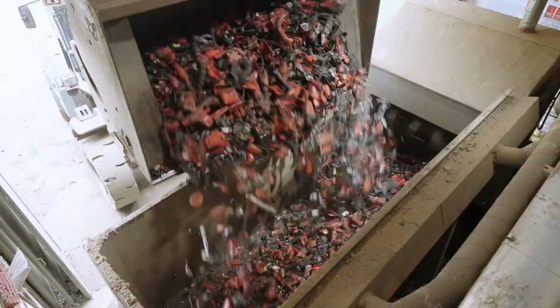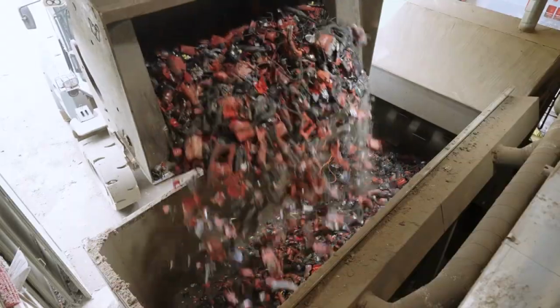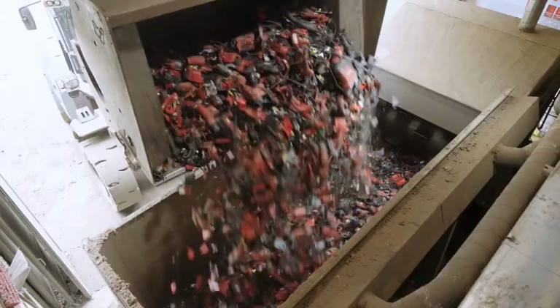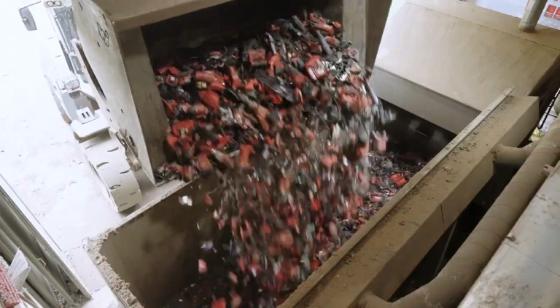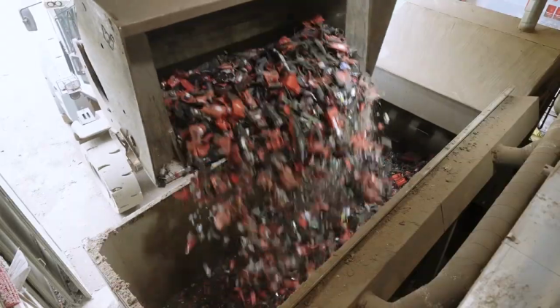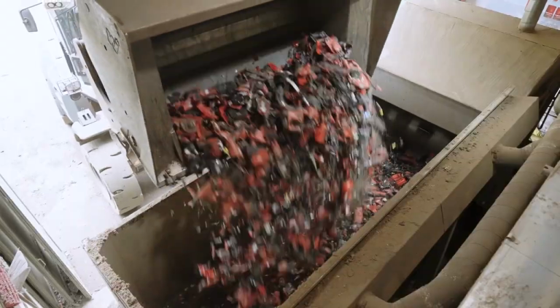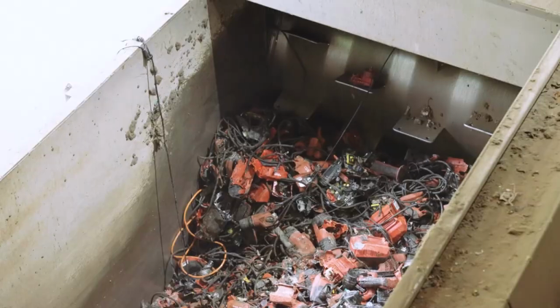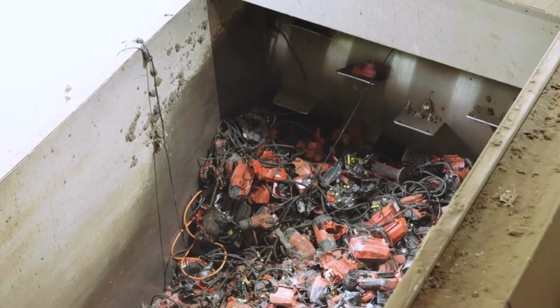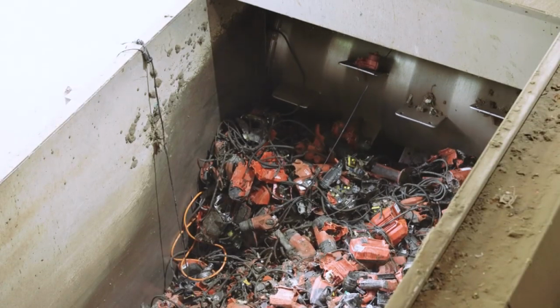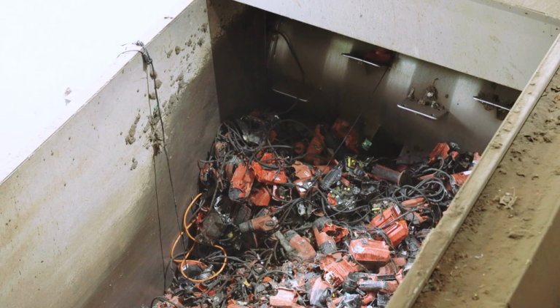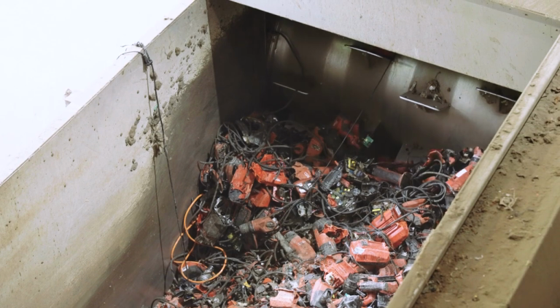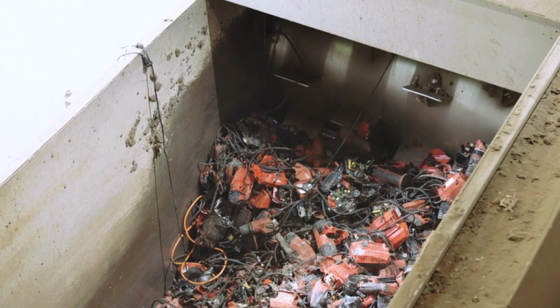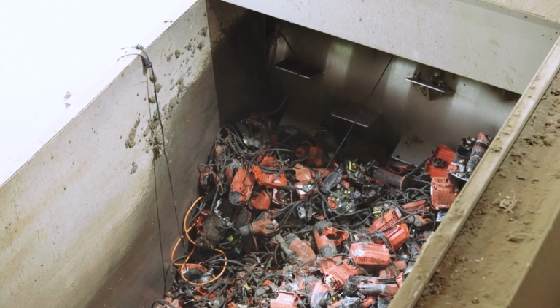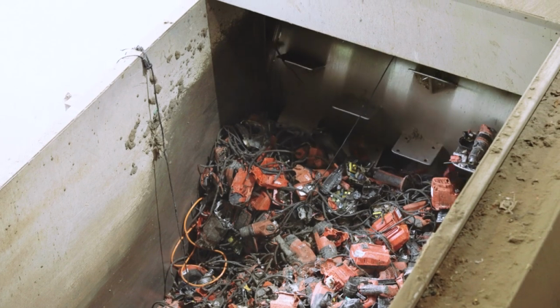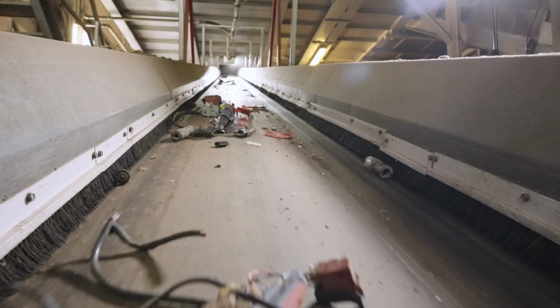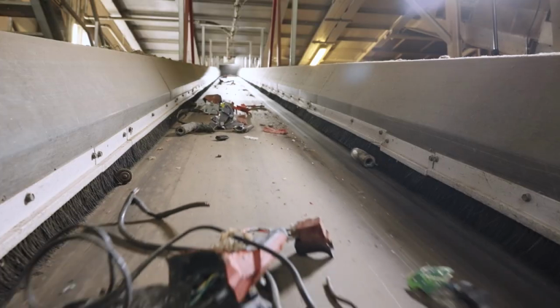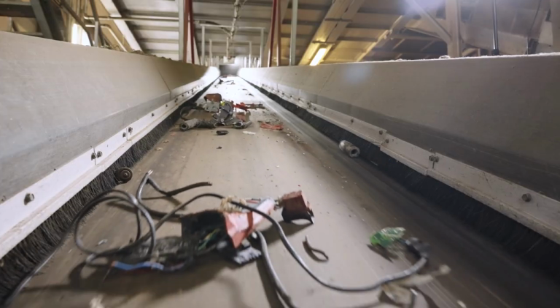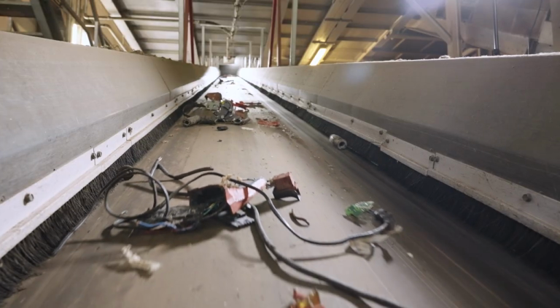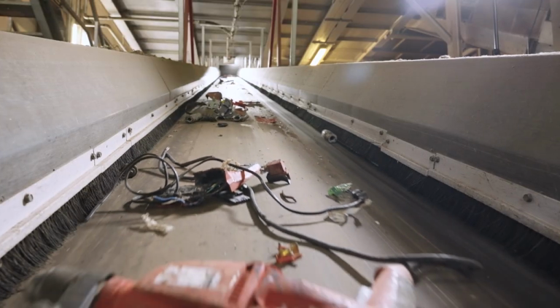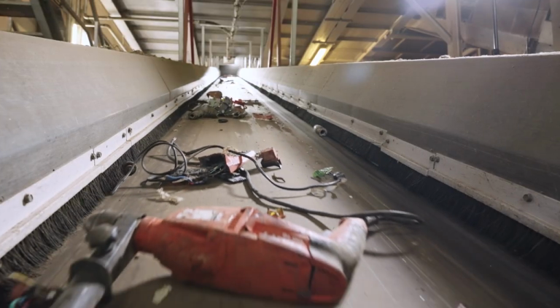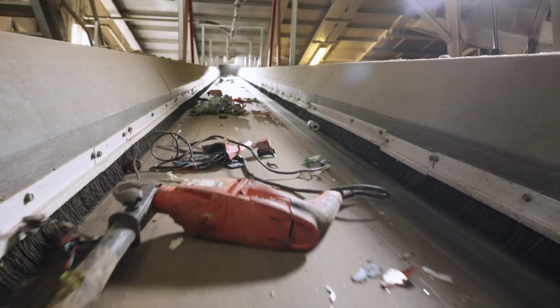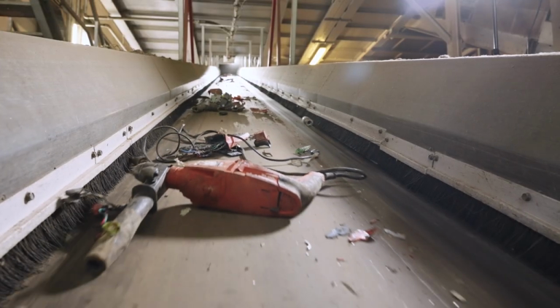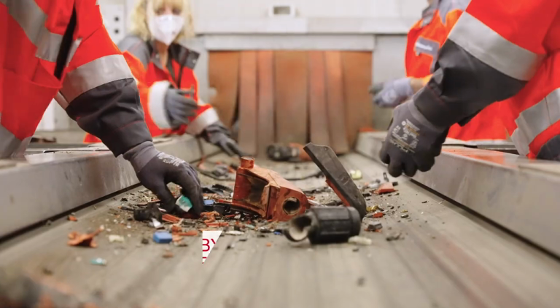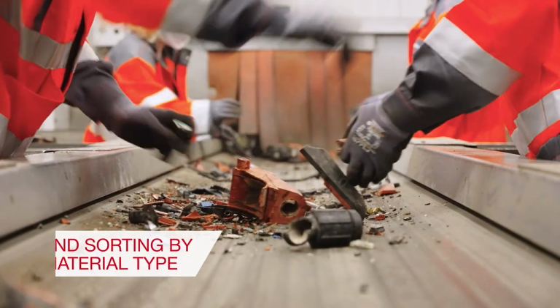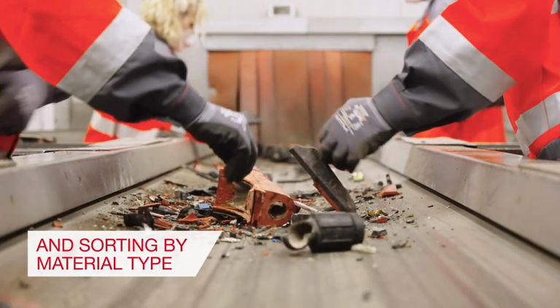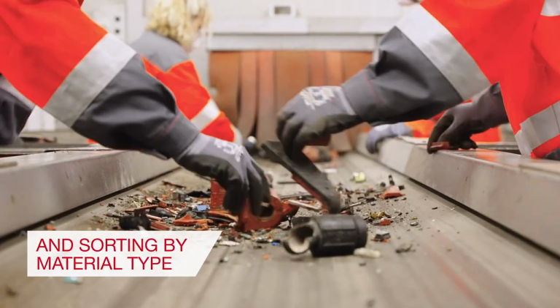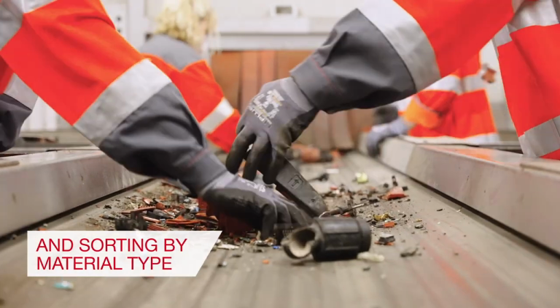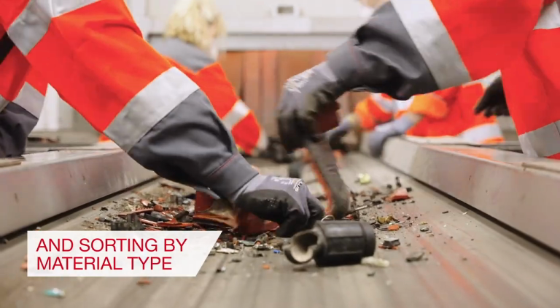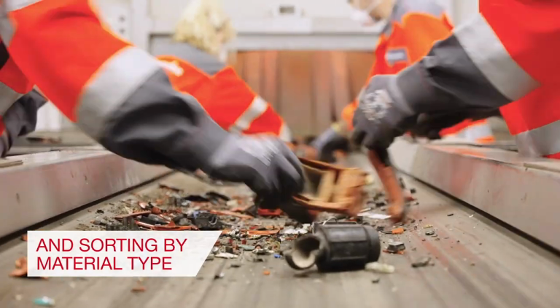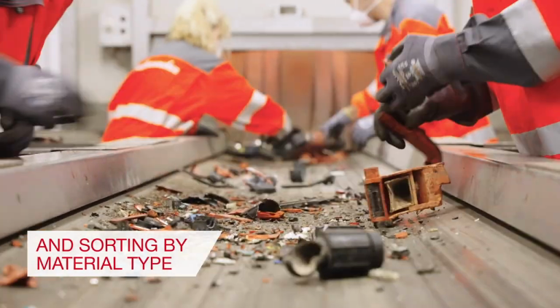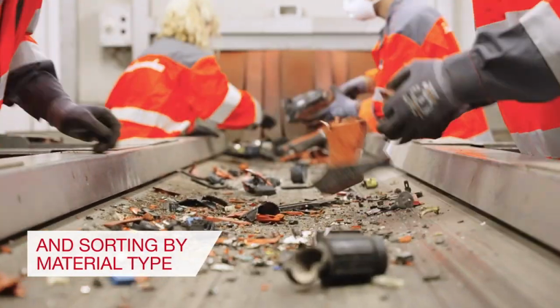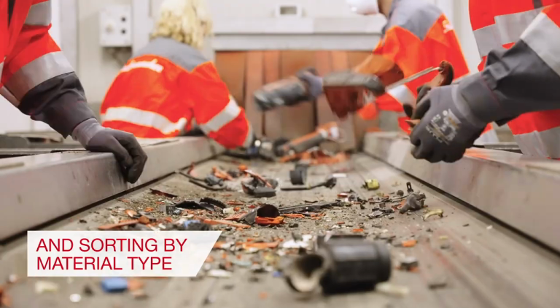After initial inspection, they are shredded and sorted by material such as plastic, copper, steel and aluminum.